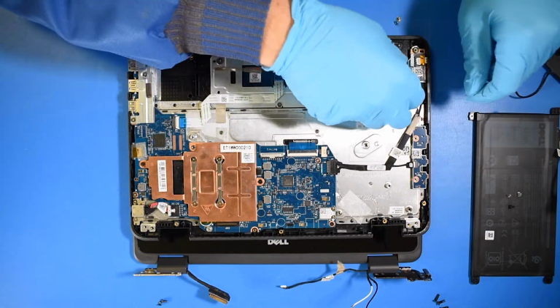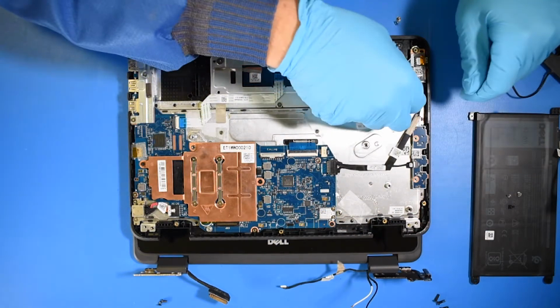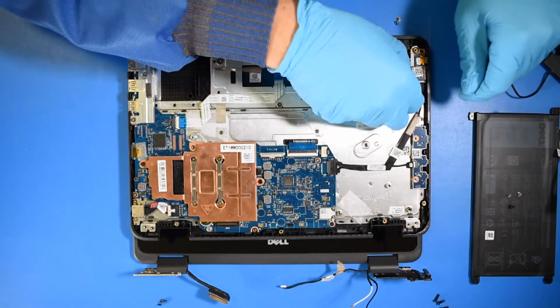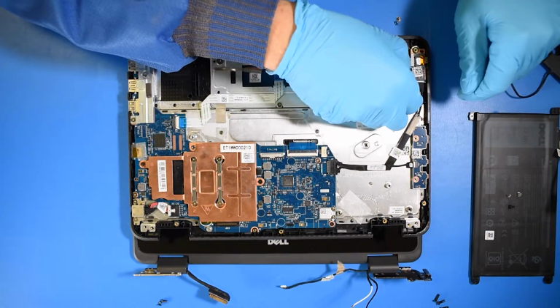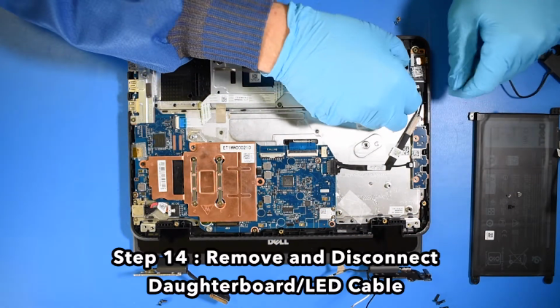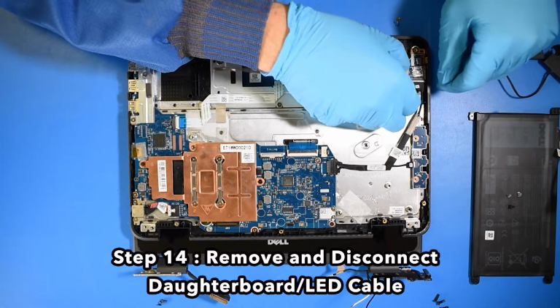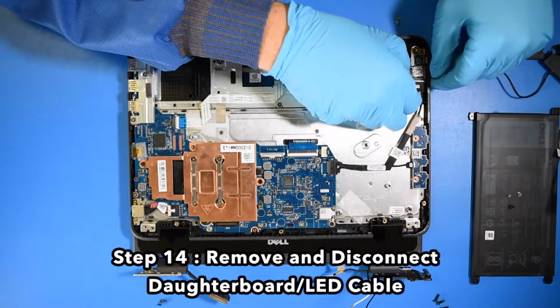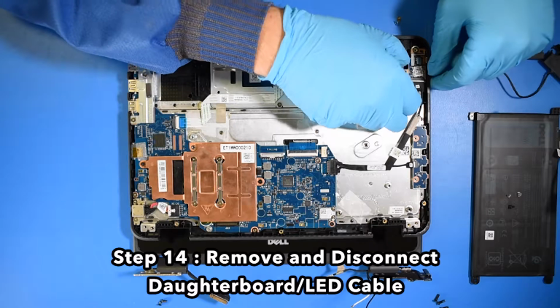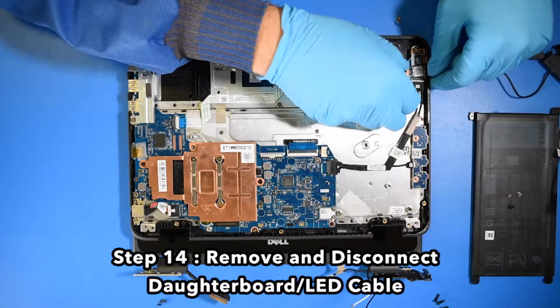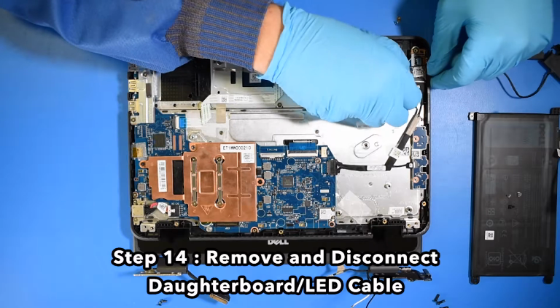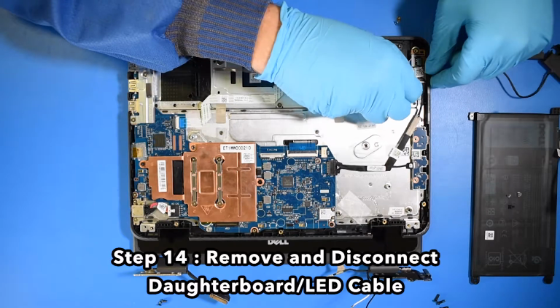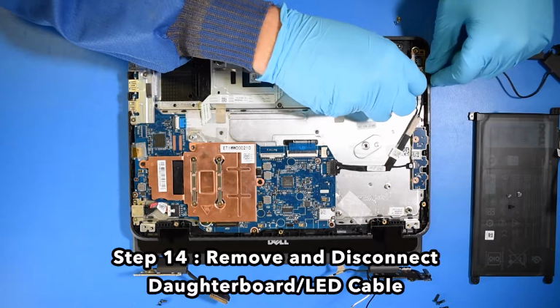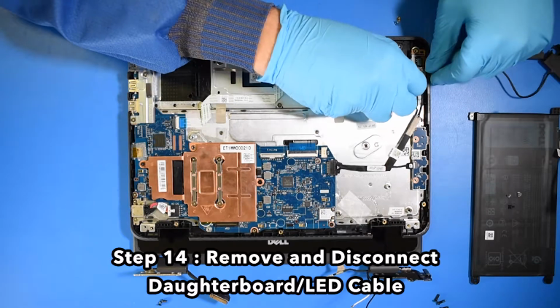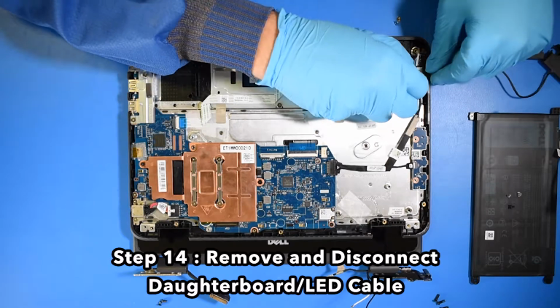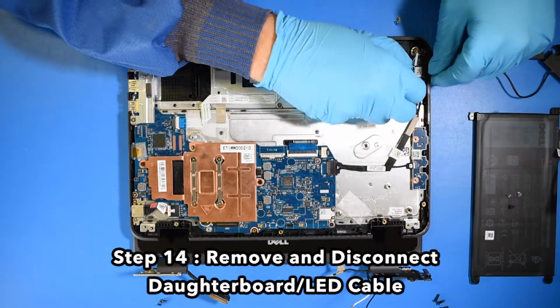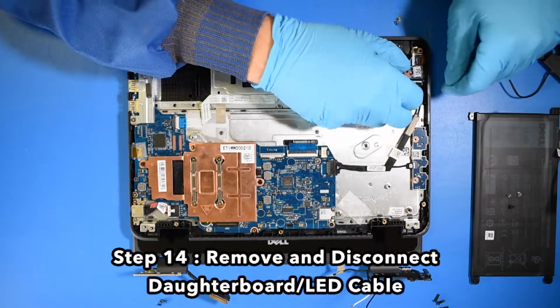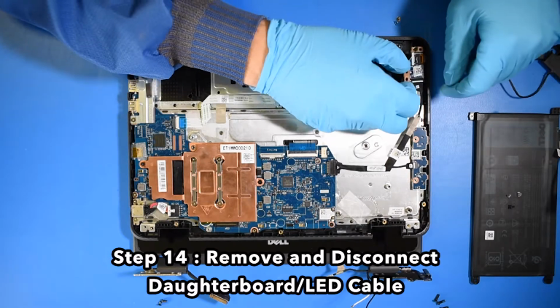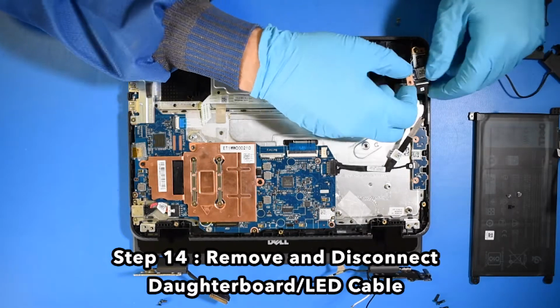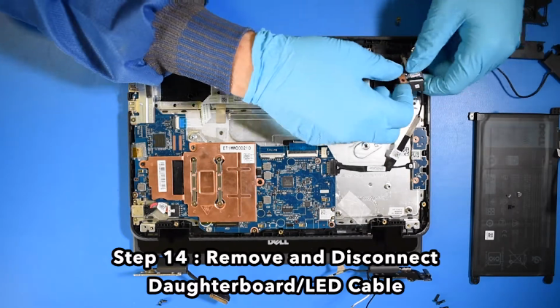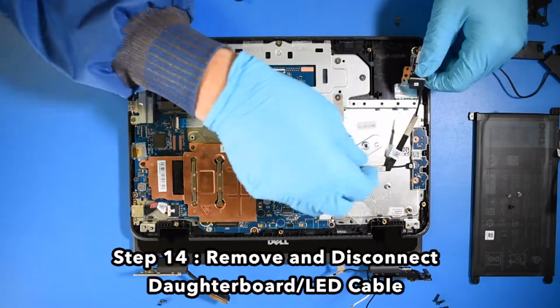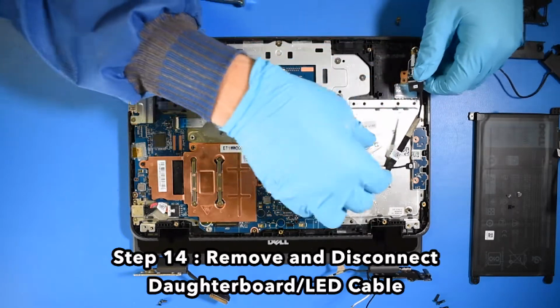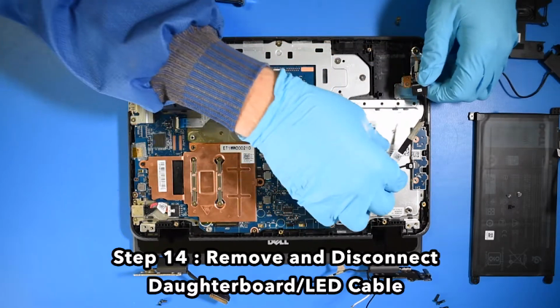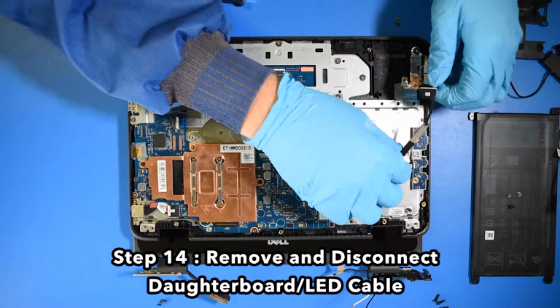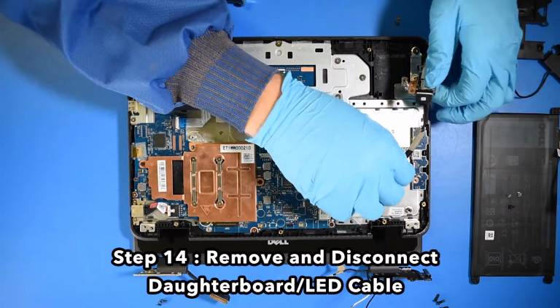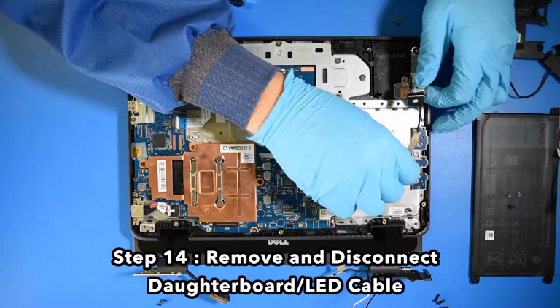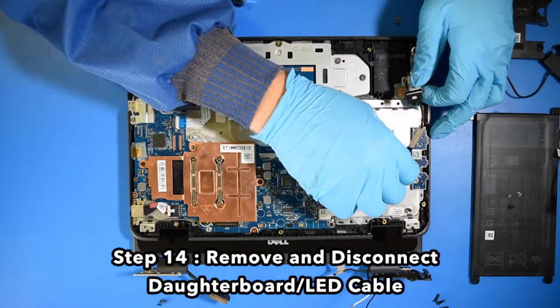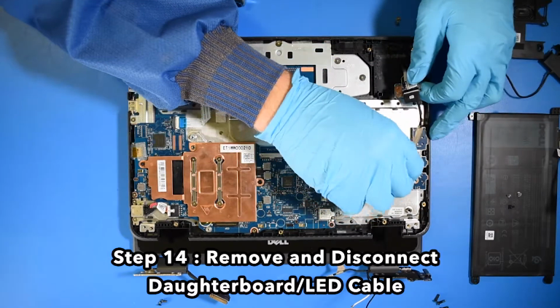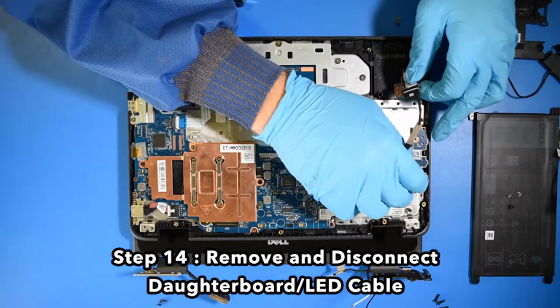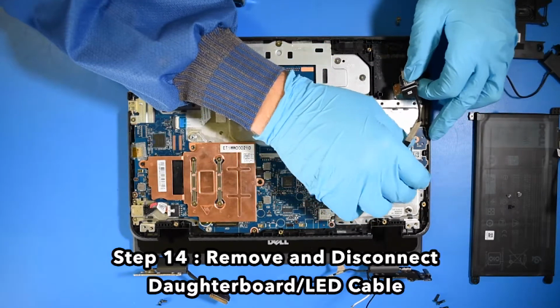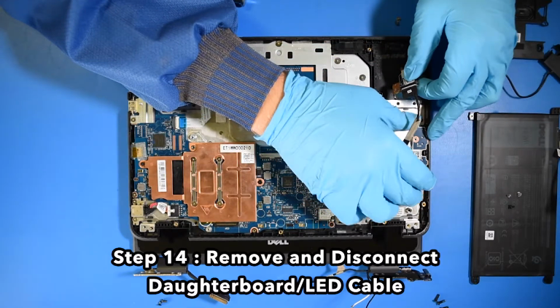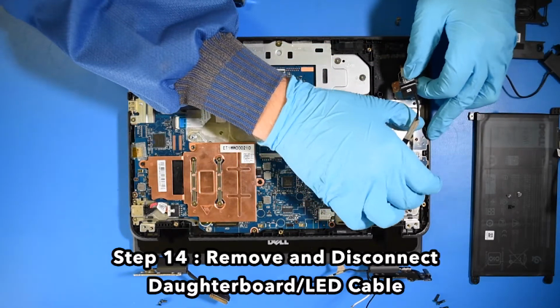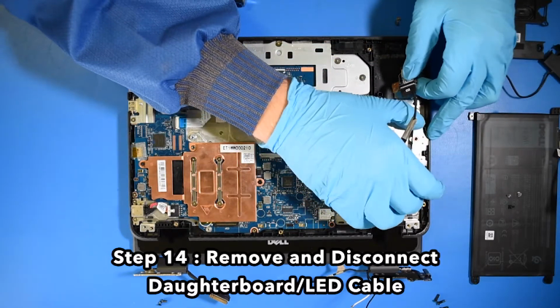Step 14. Remove and disconnect the daughterboard and LED cable.